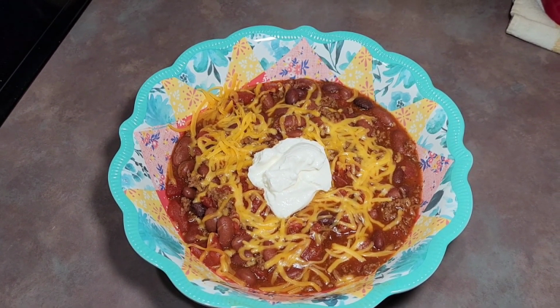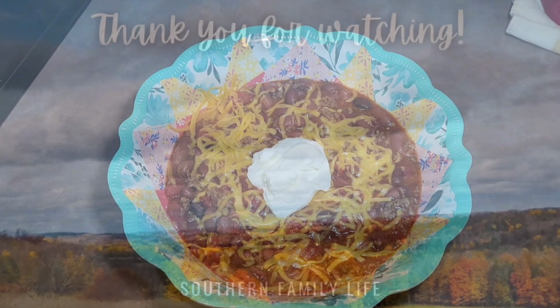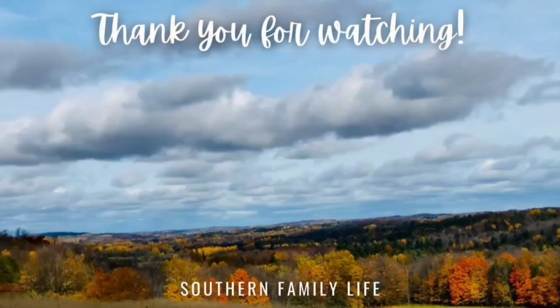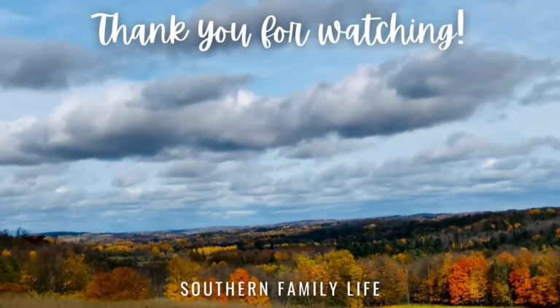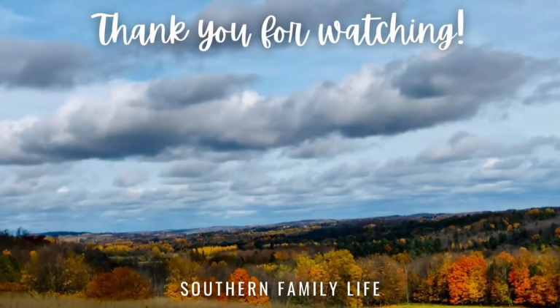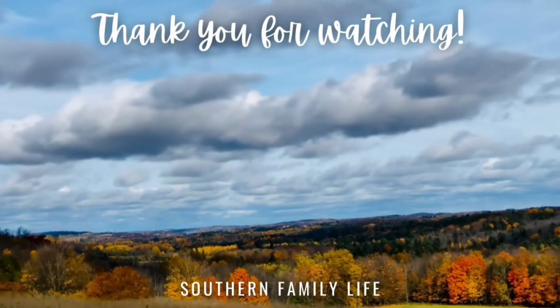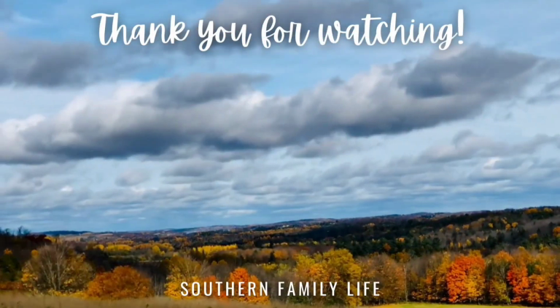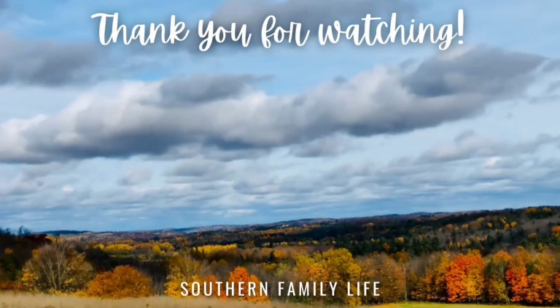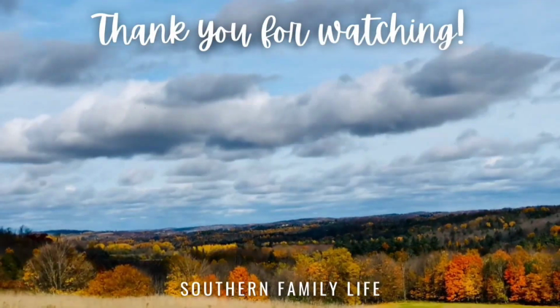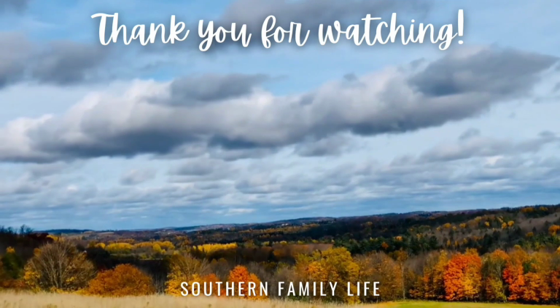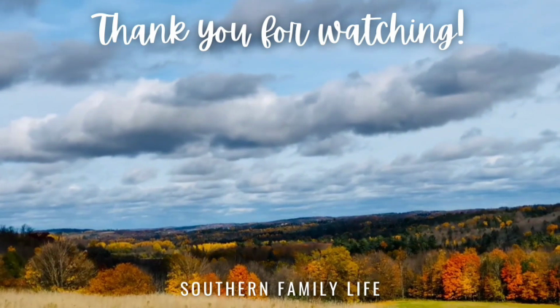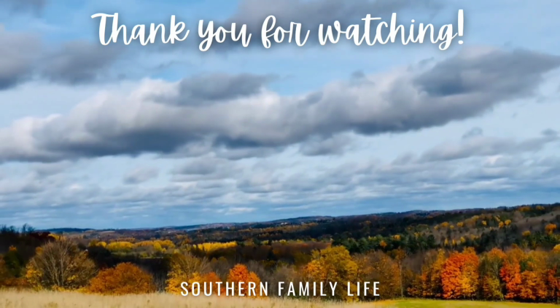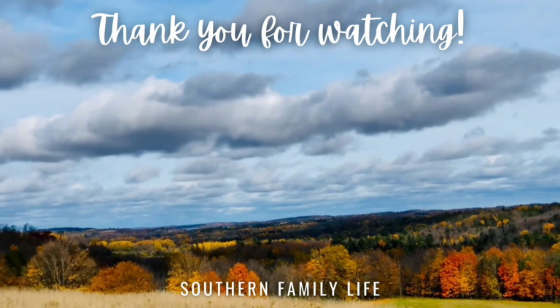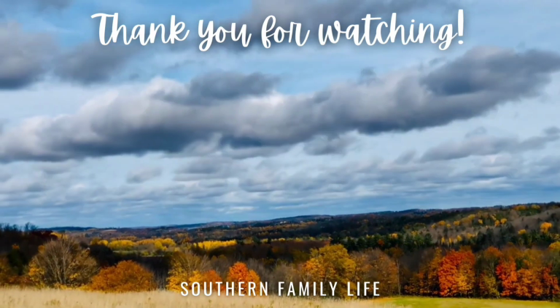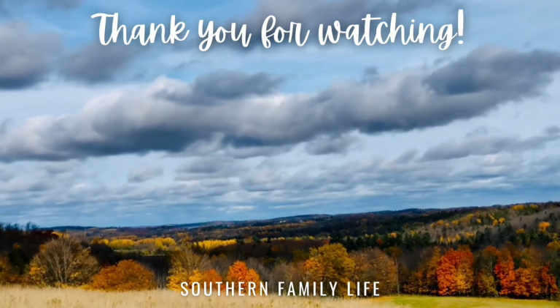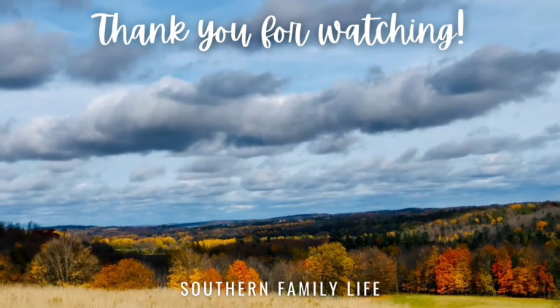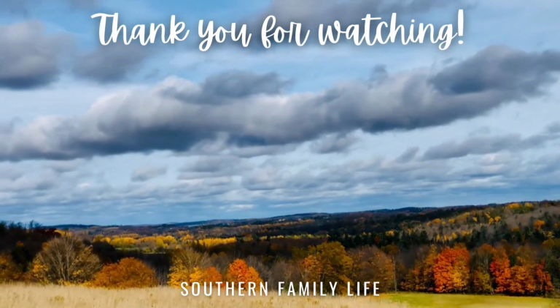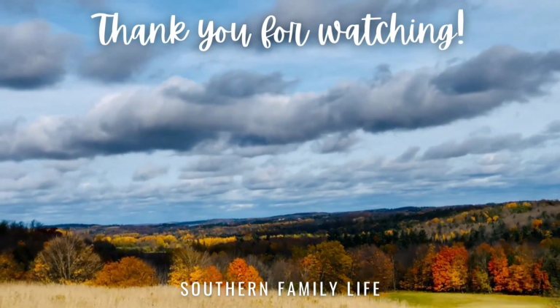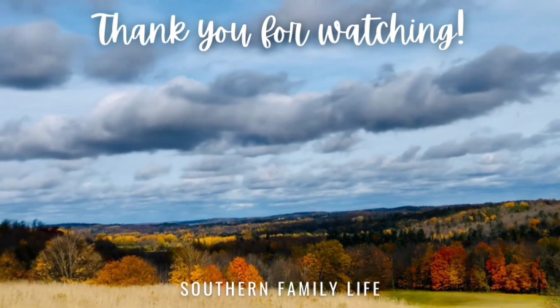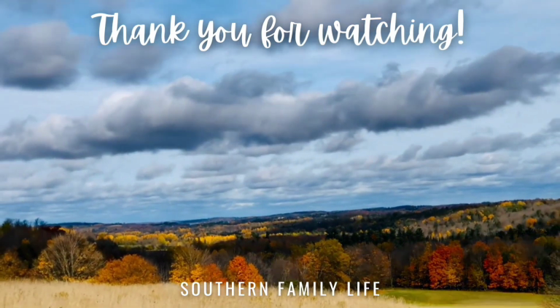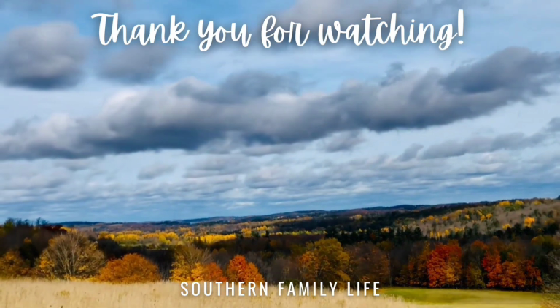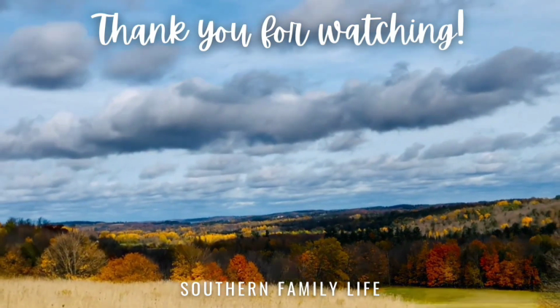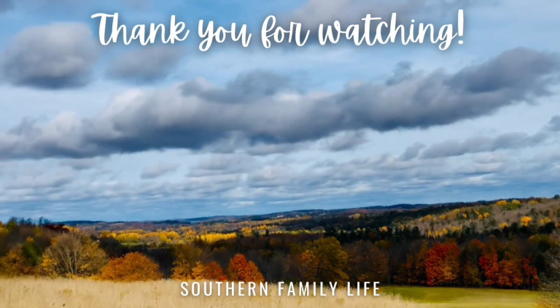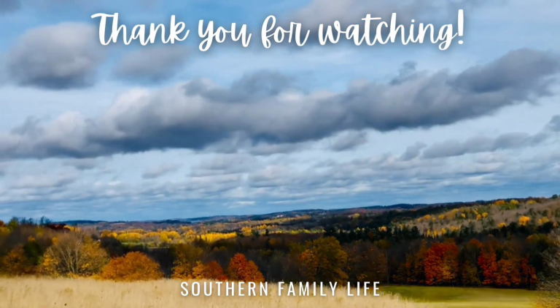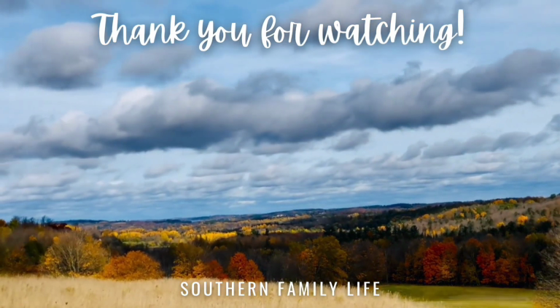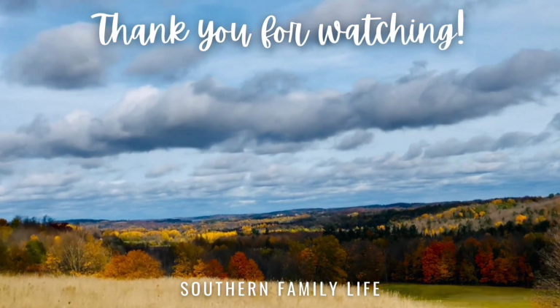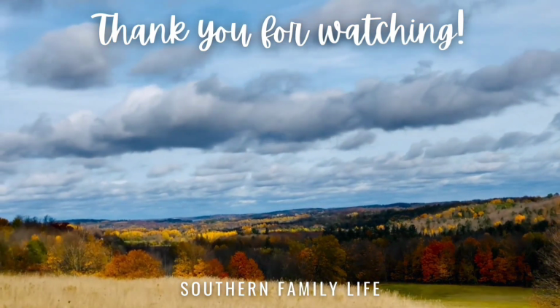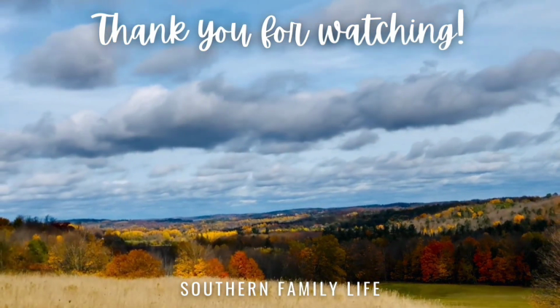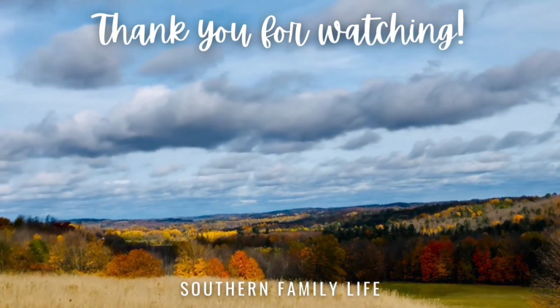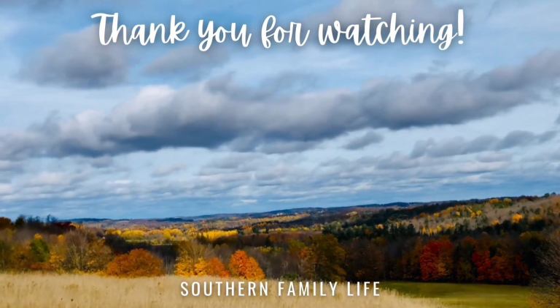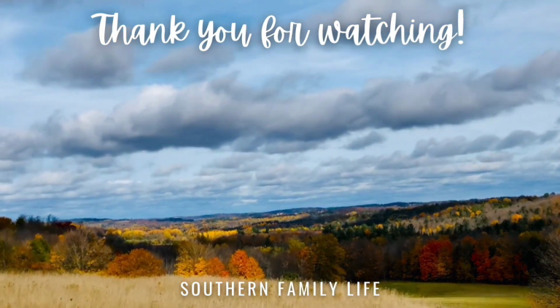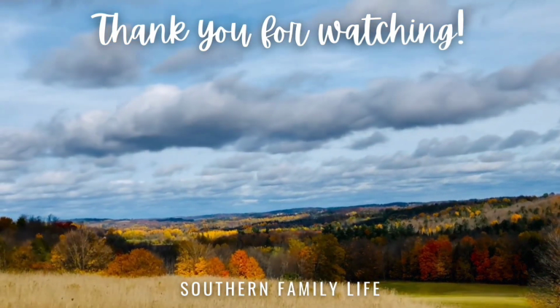That's it for today's video. I hope you all enjoyed it. Thank you so much for watching and I hope y'all have a great day.